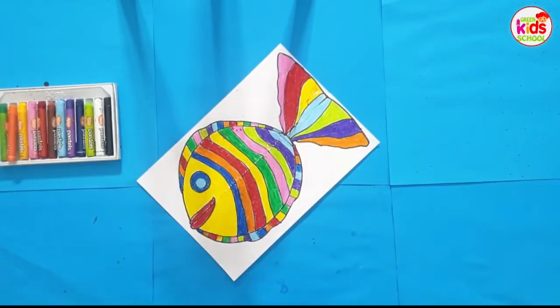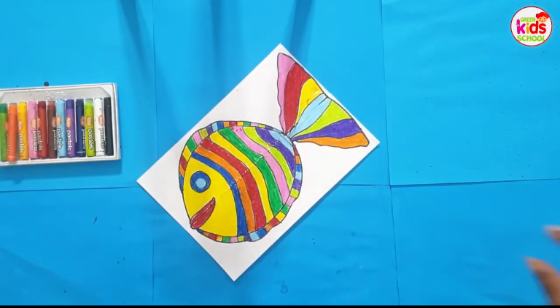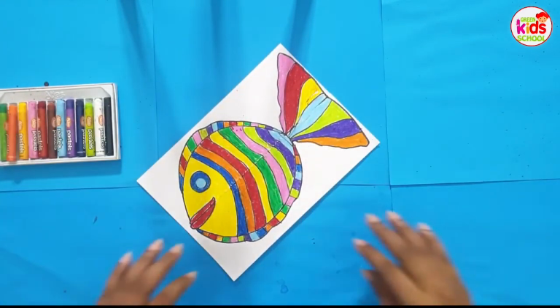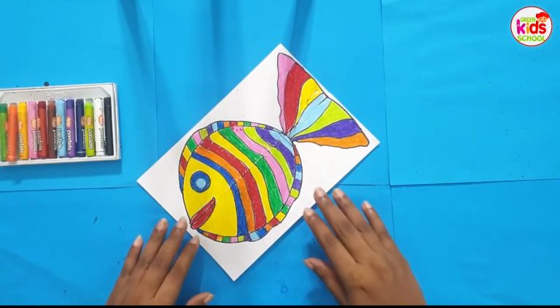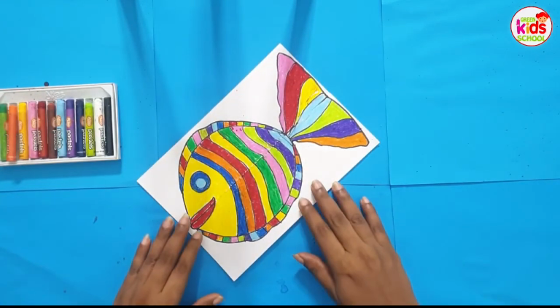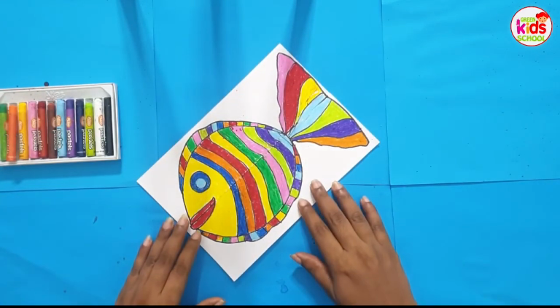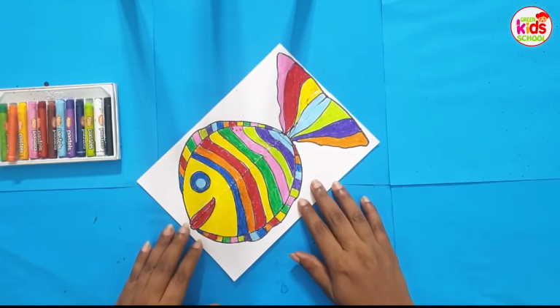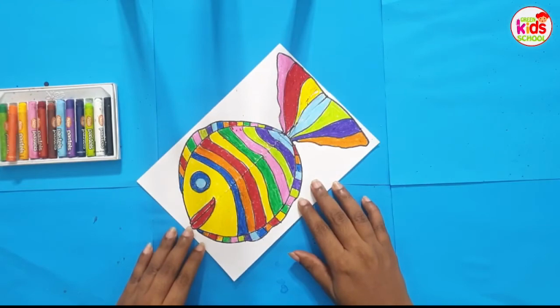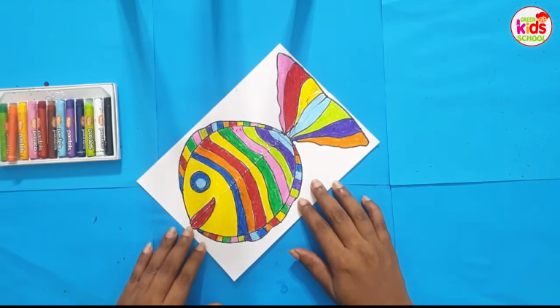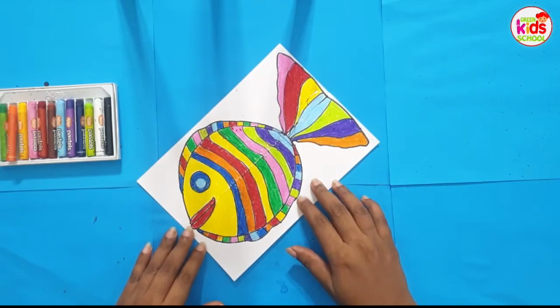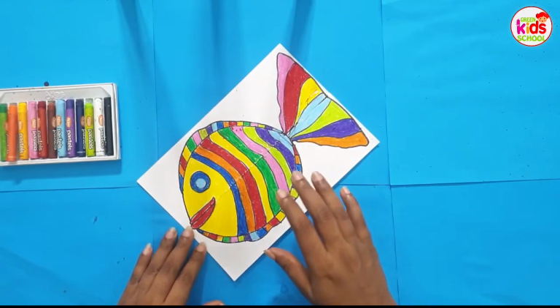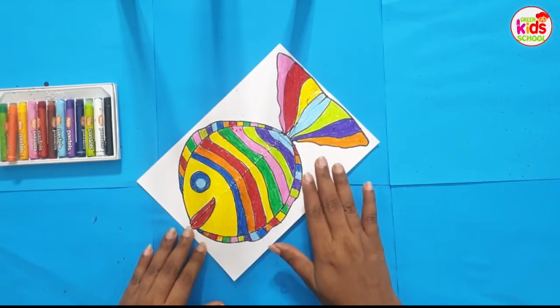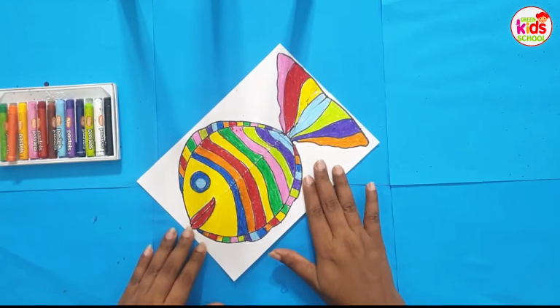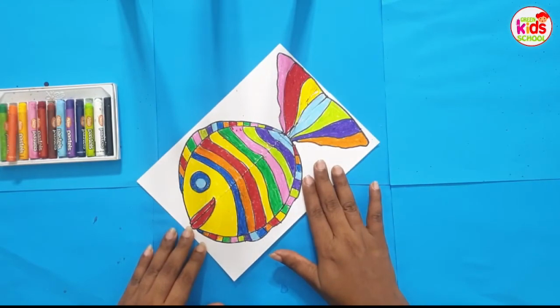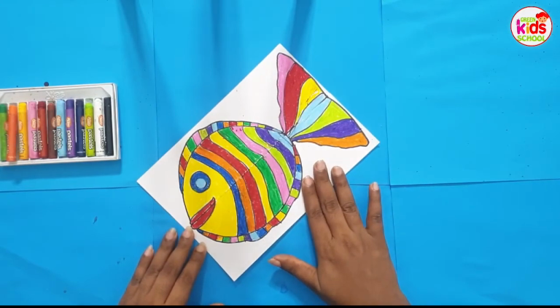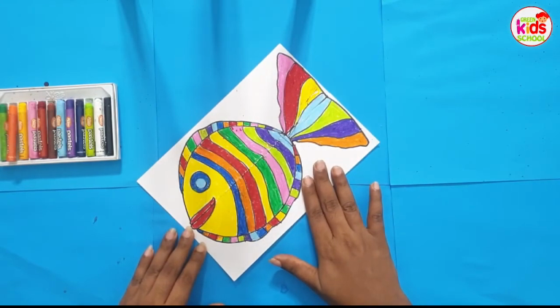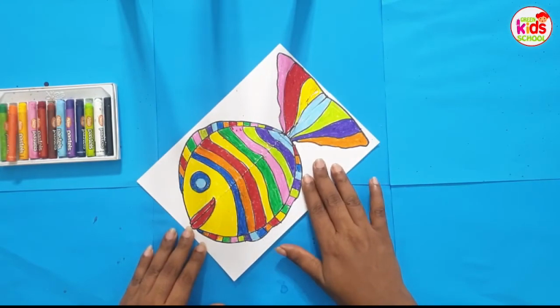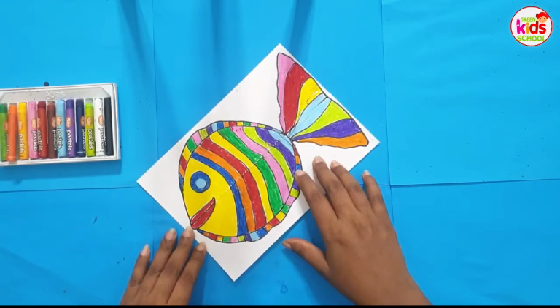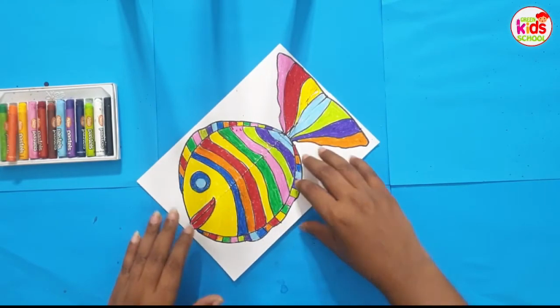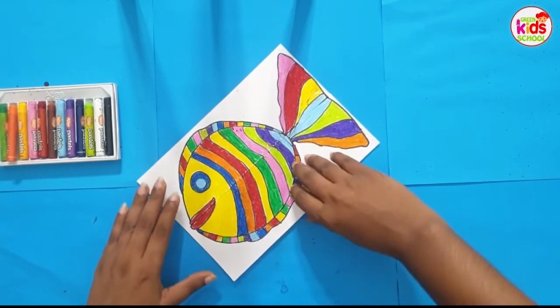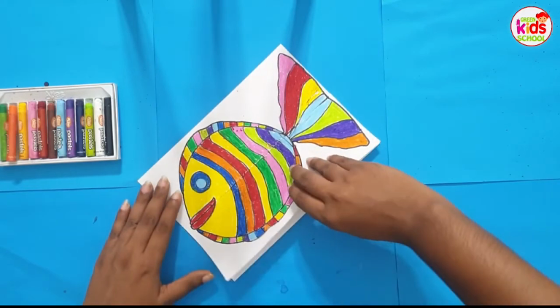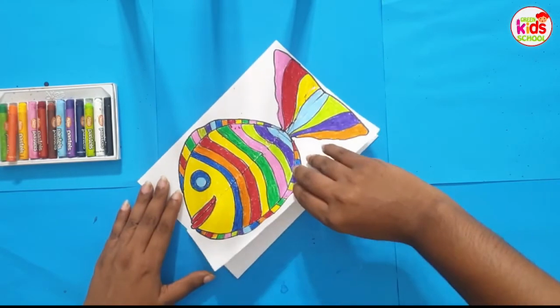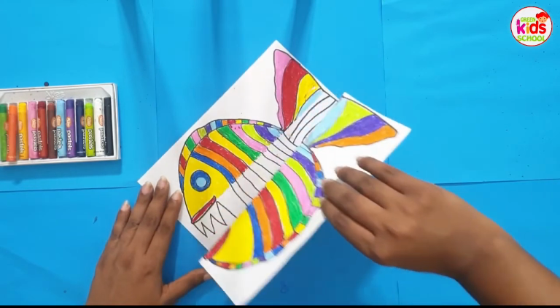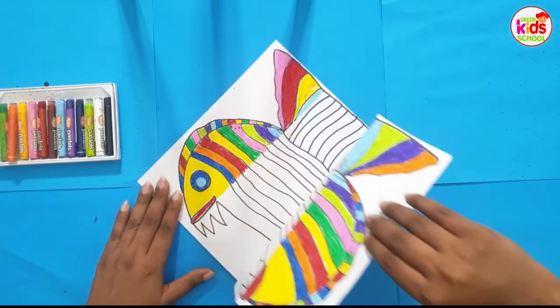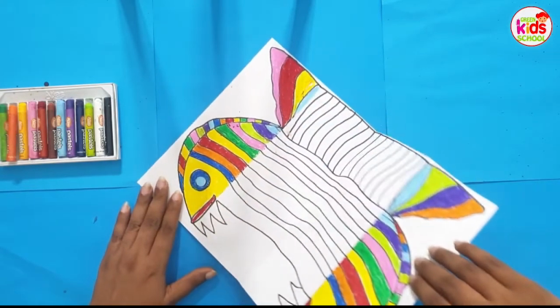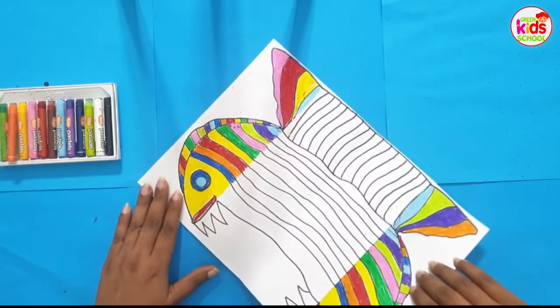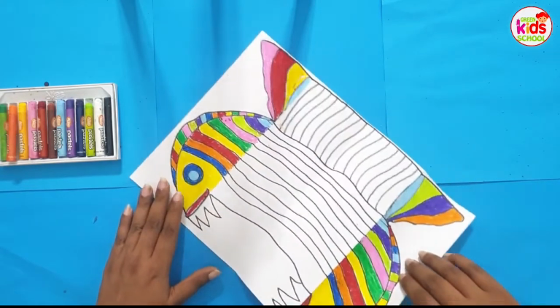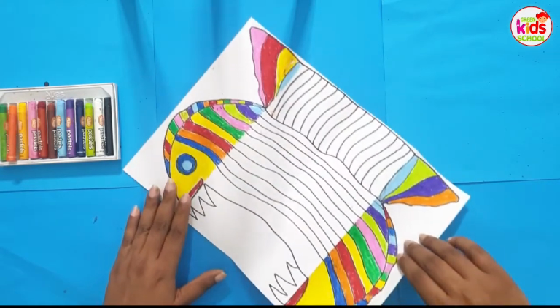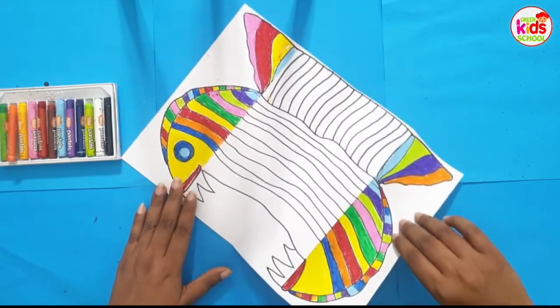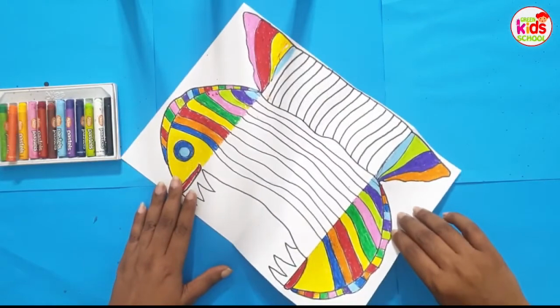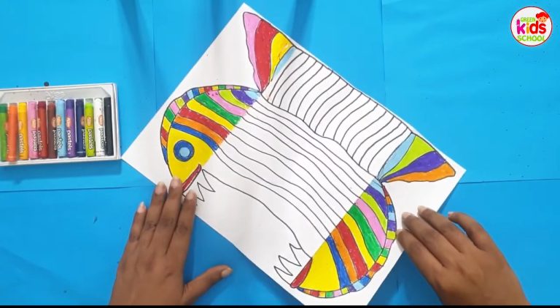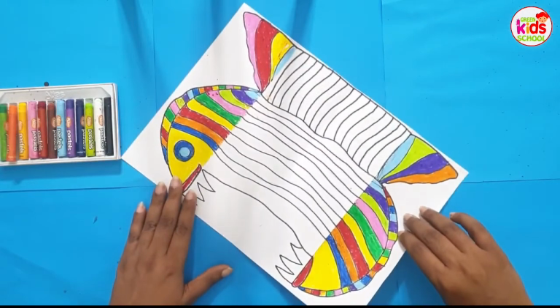Once you finish coloring this side, you can open it and color the rest.